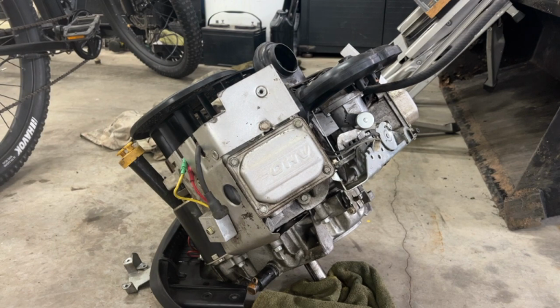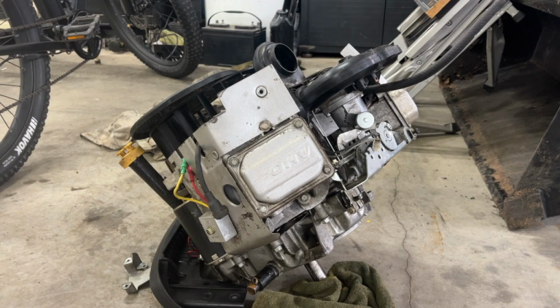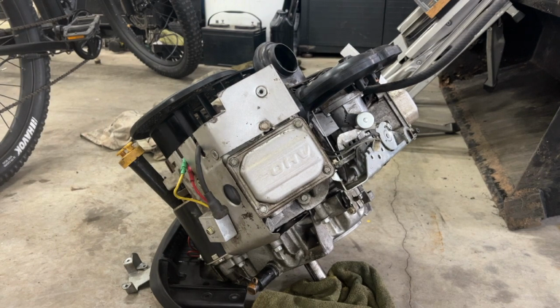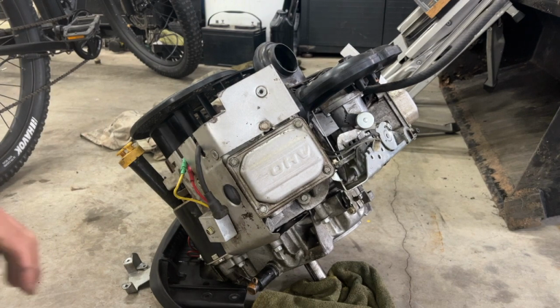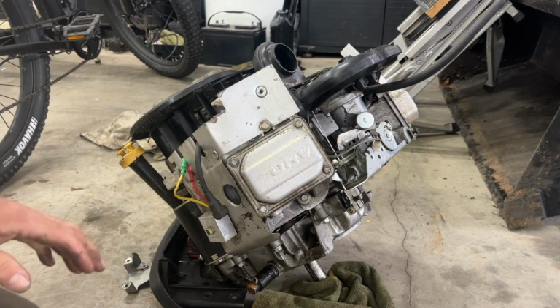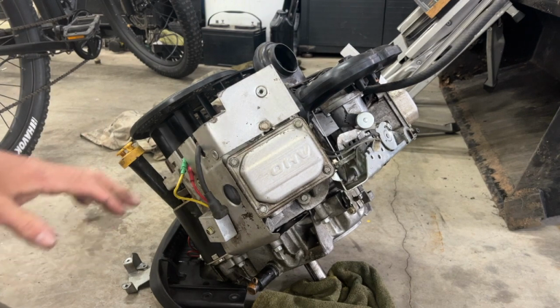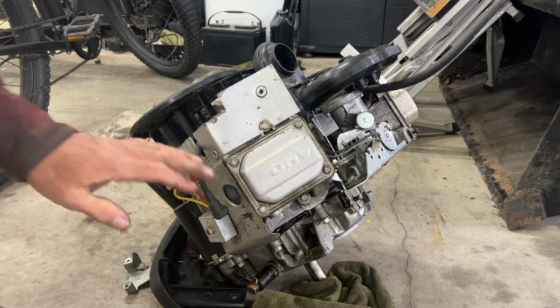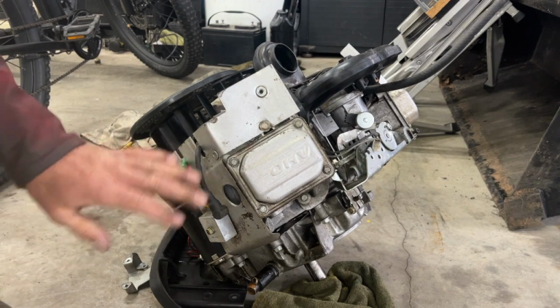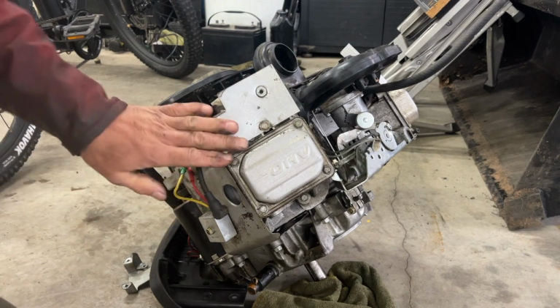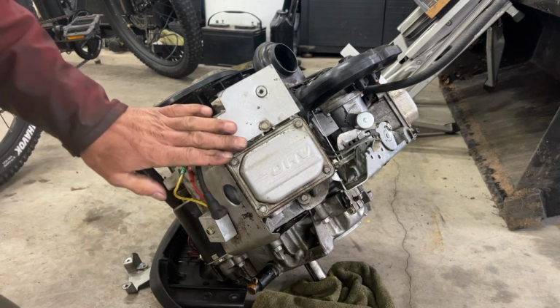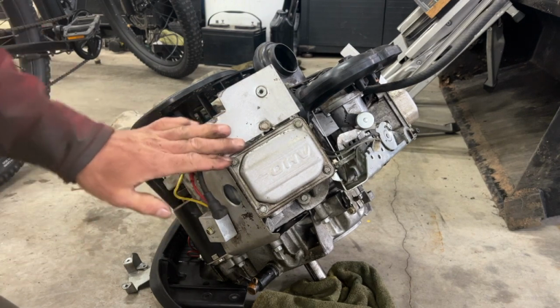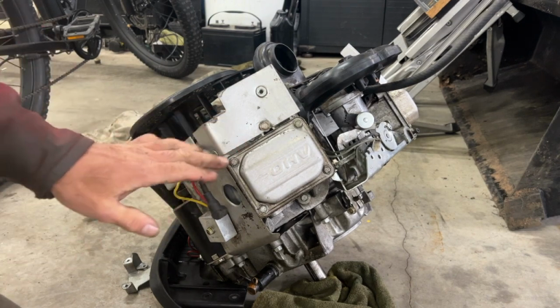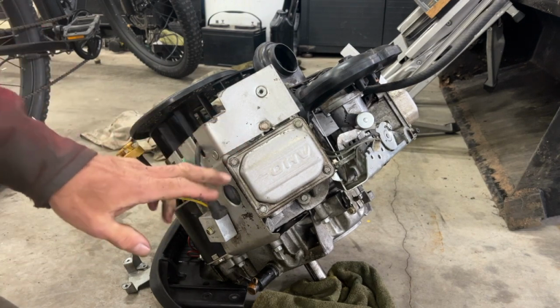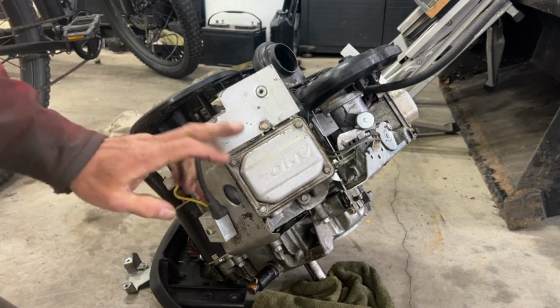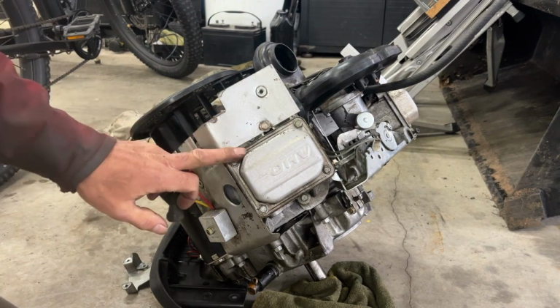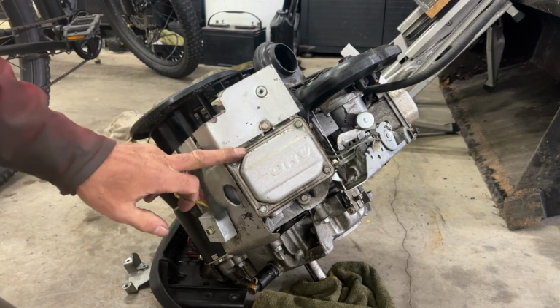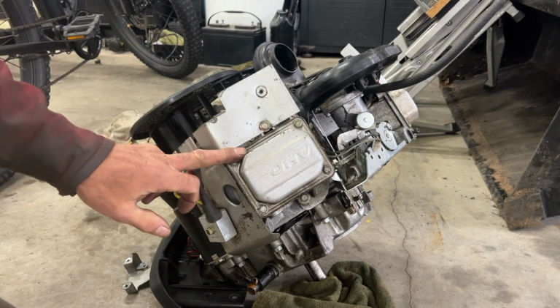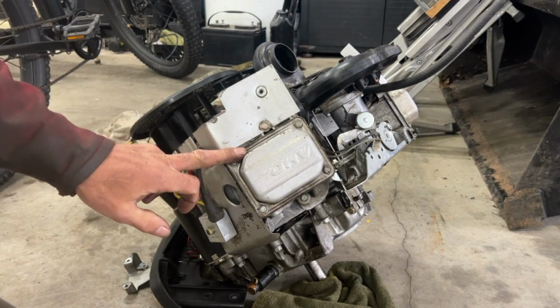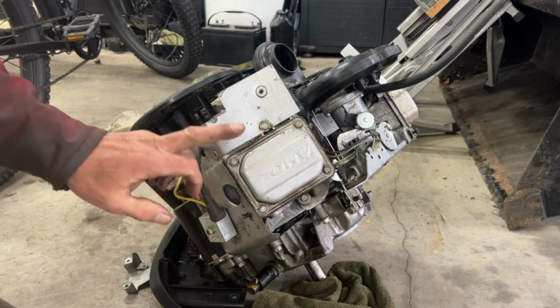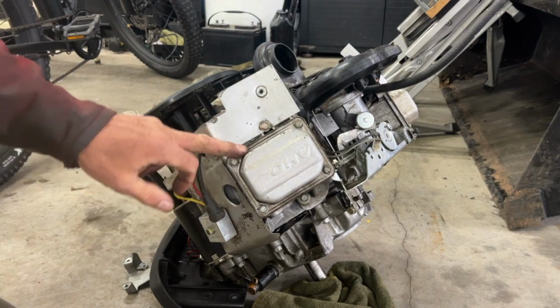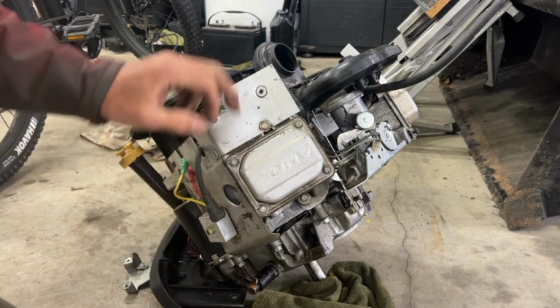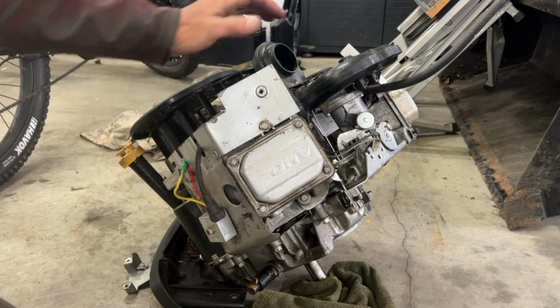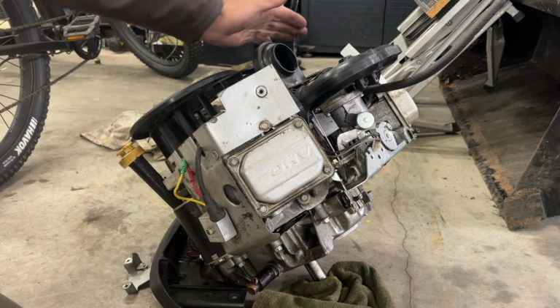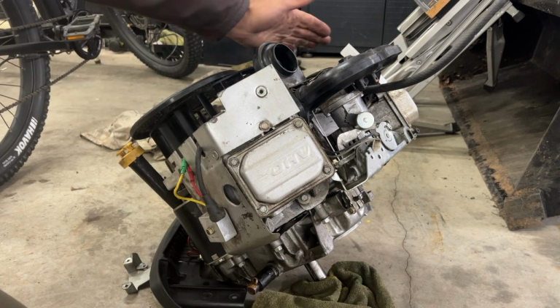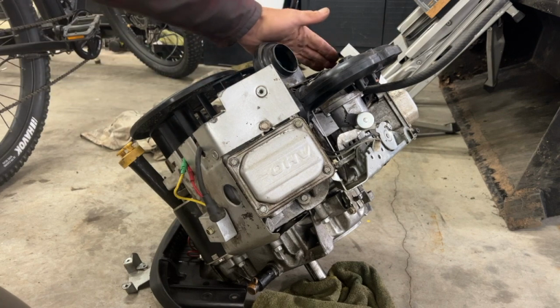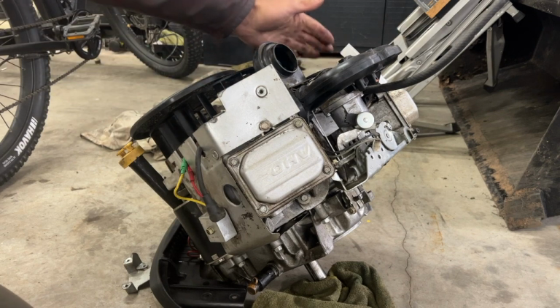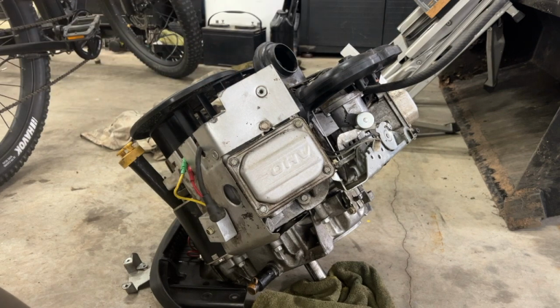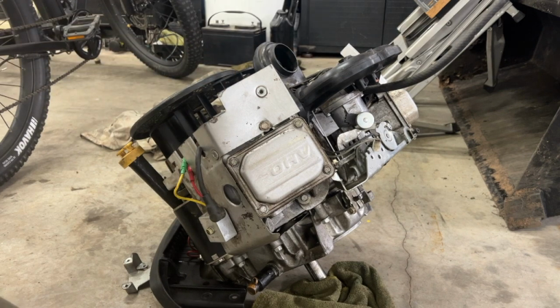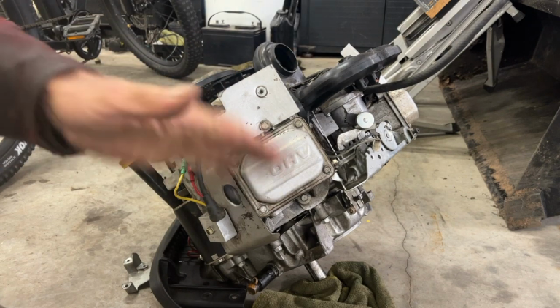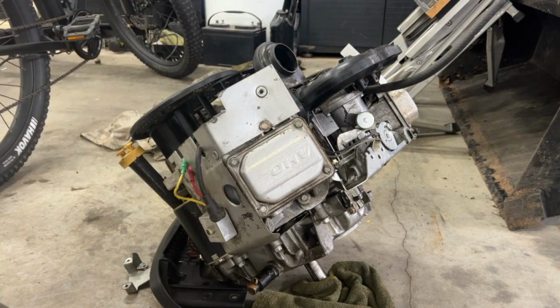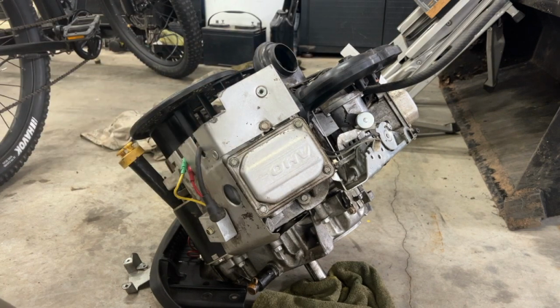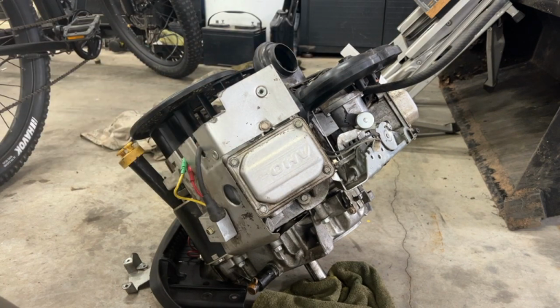I did a compression test. I got 175 psi on this side and about 150 on that side, which is okay.